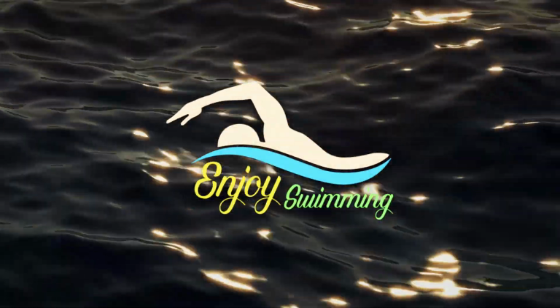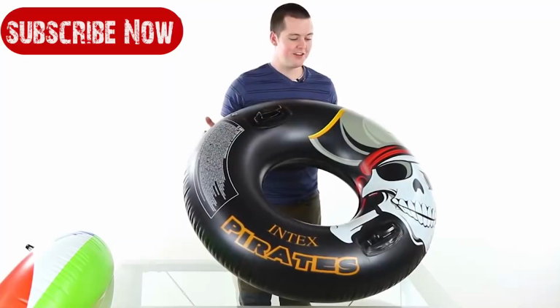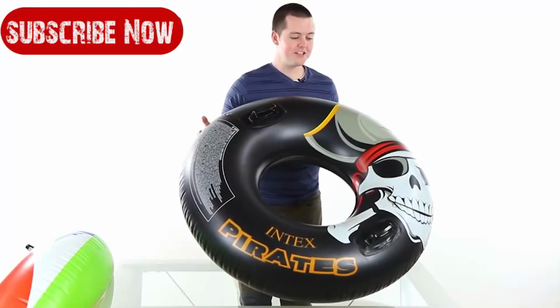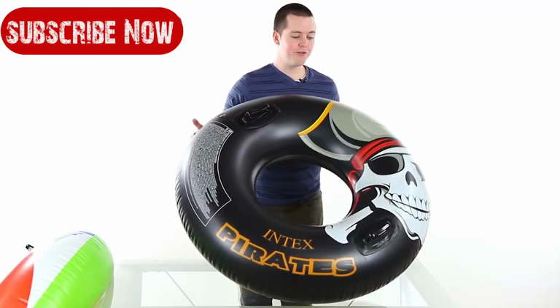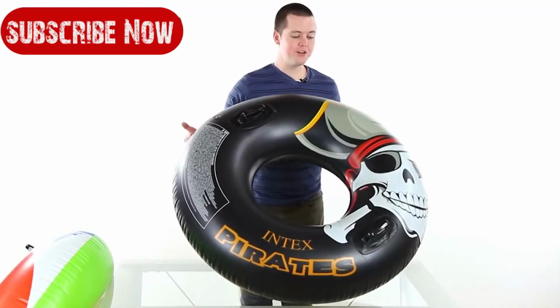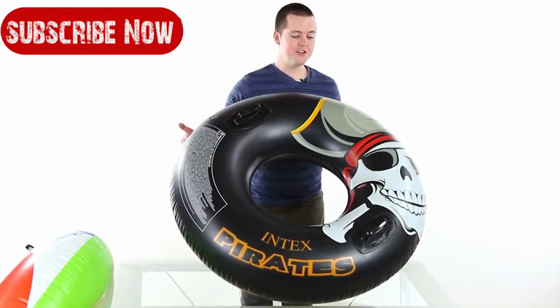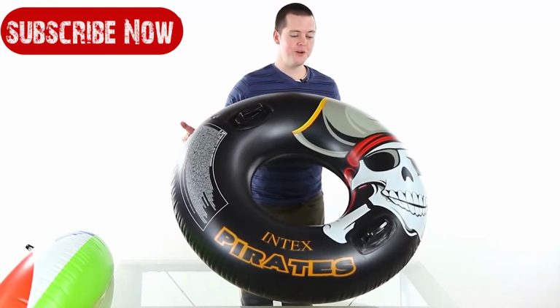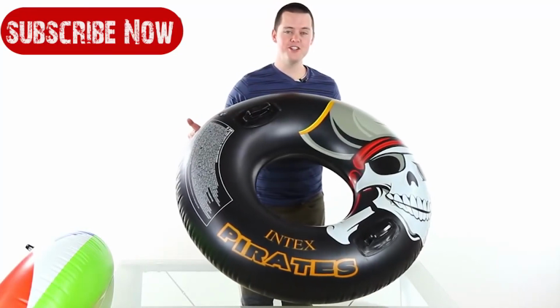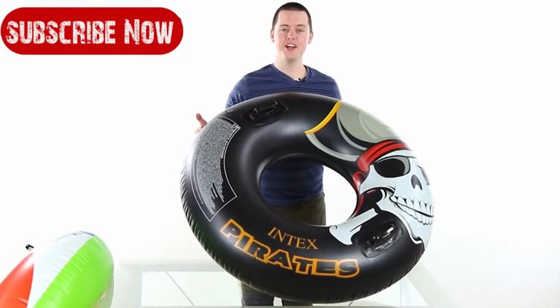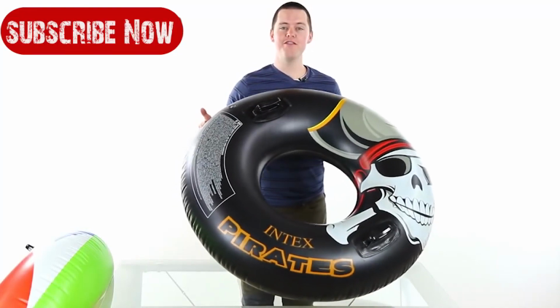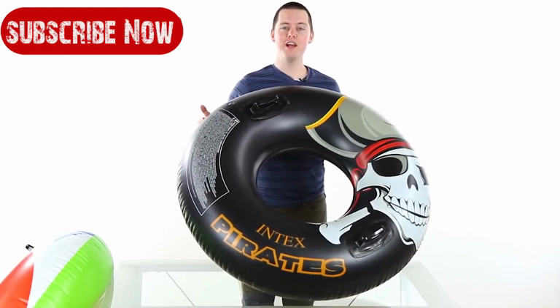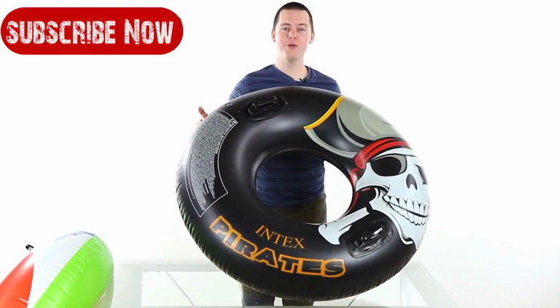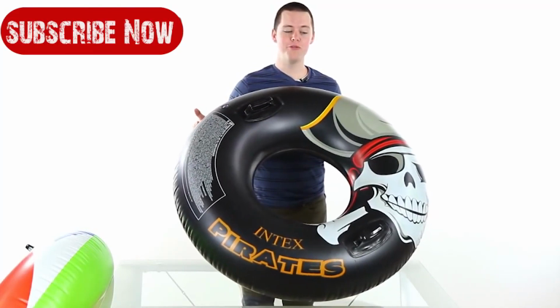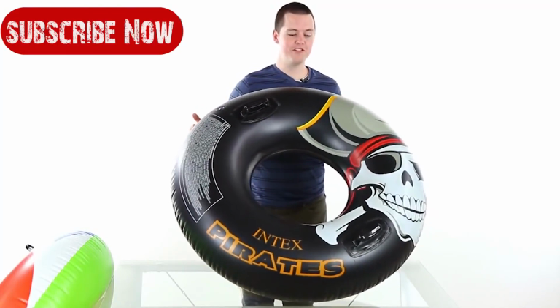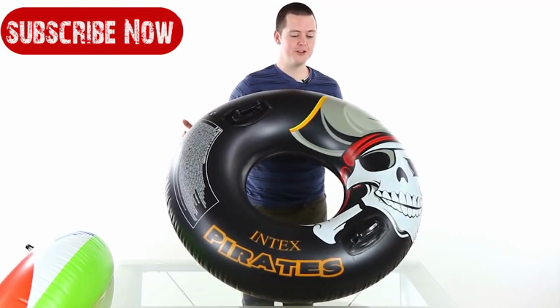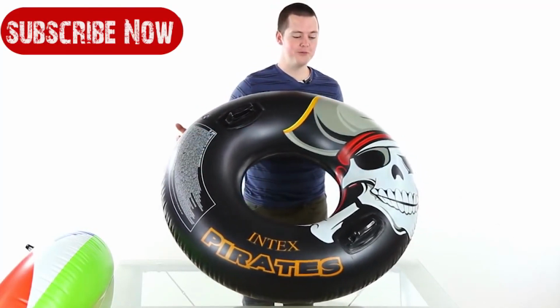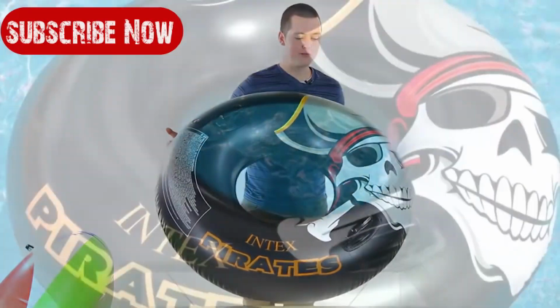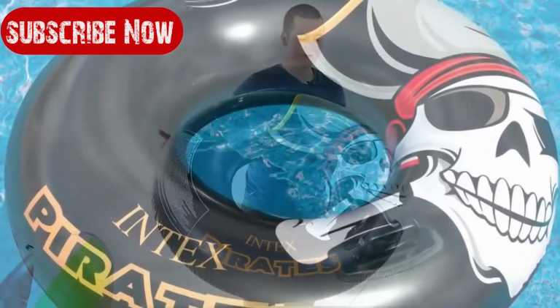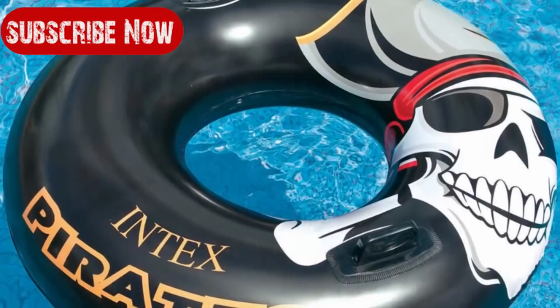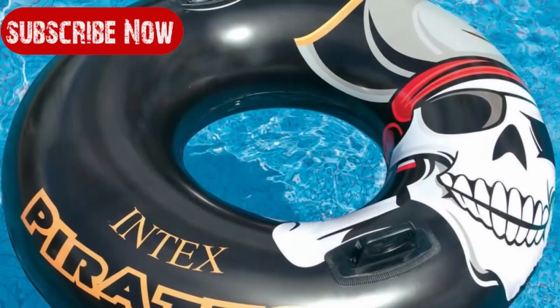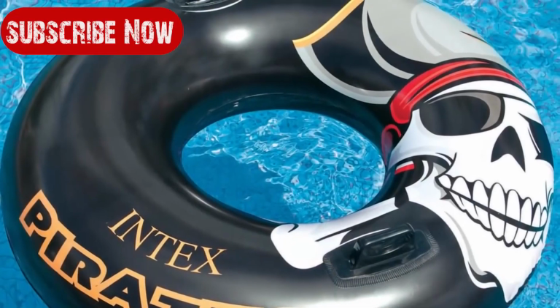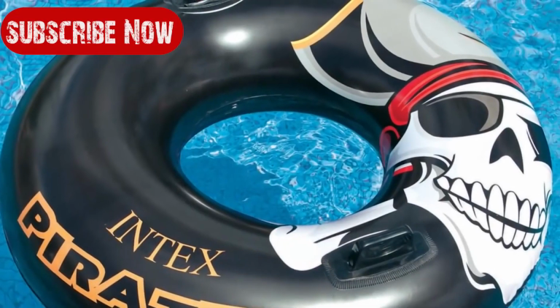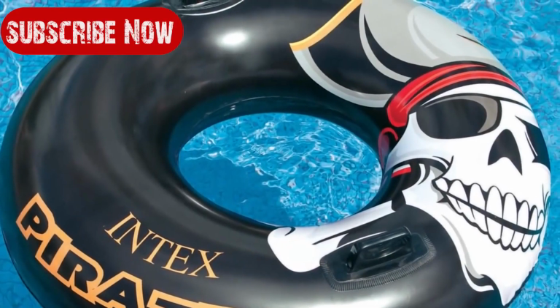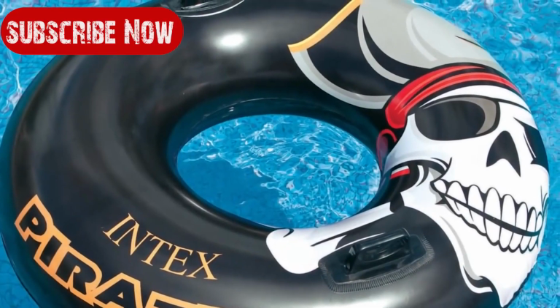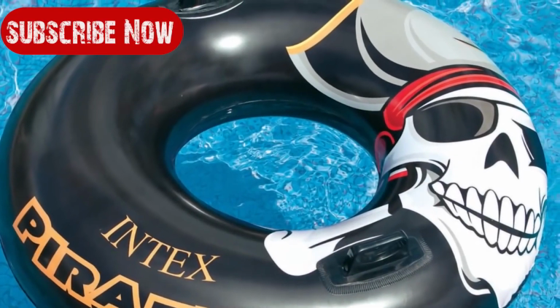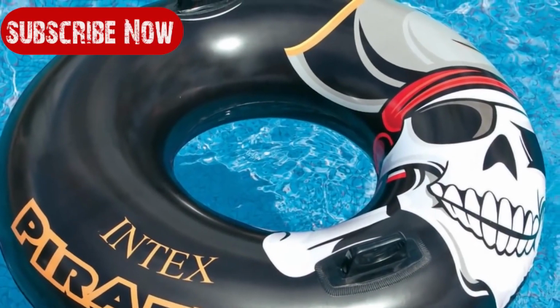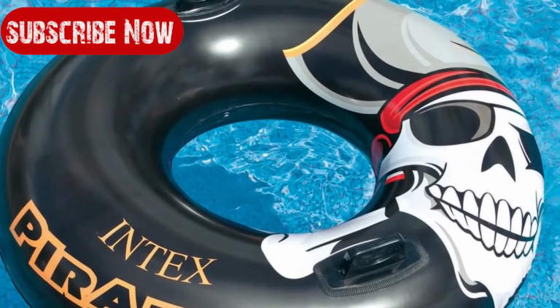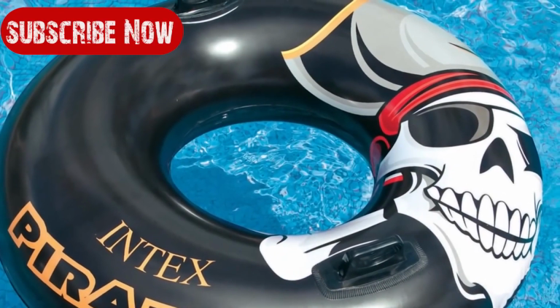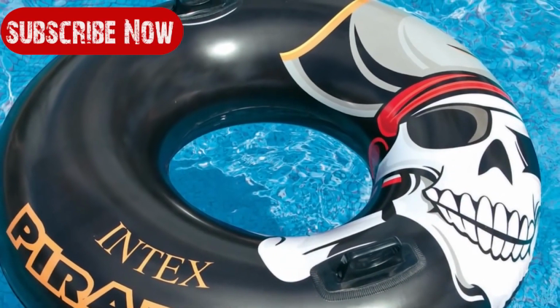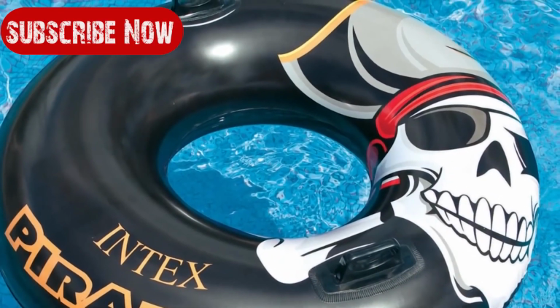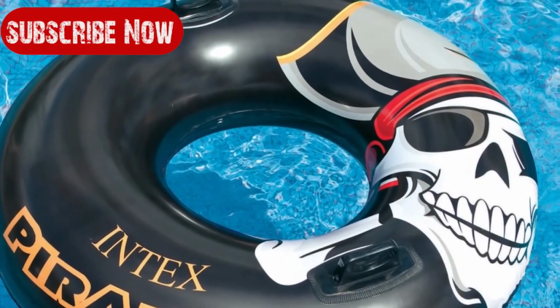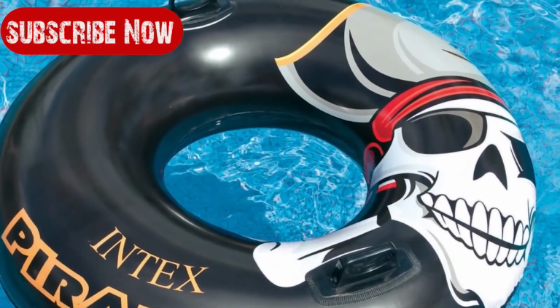This 42 inch inflatable river tube sports a fun pirate theme that kids will love.